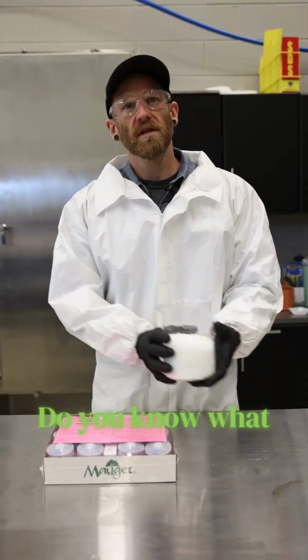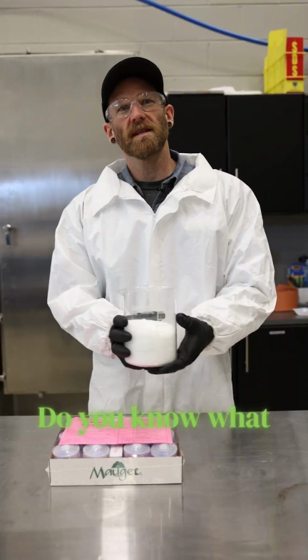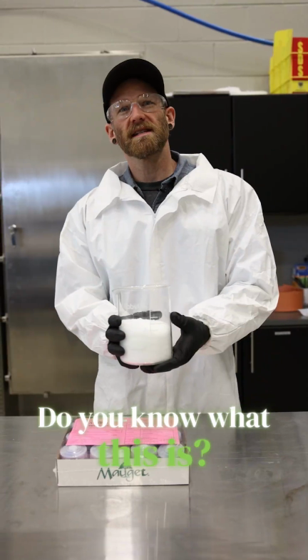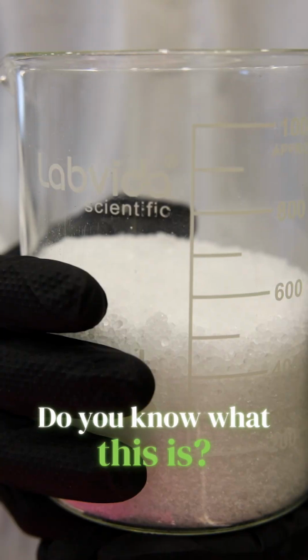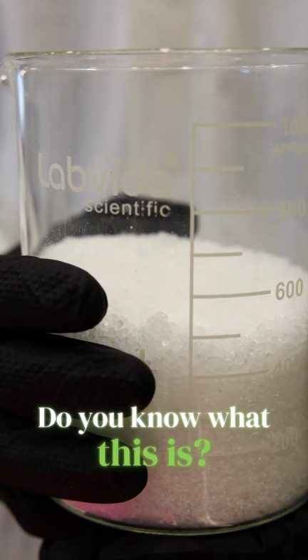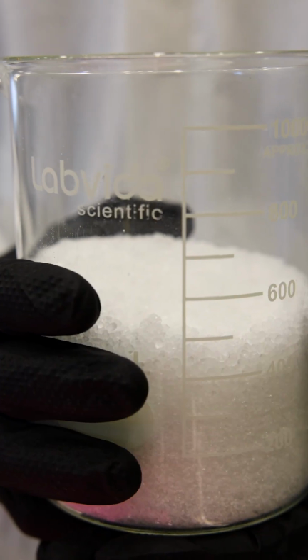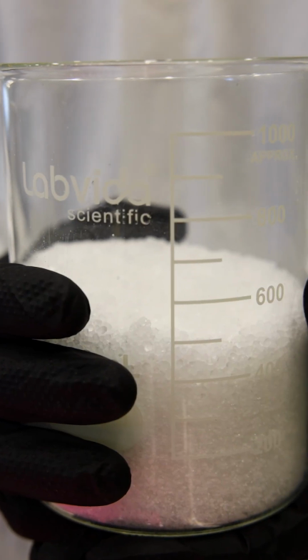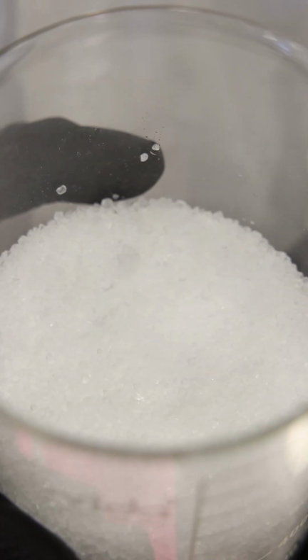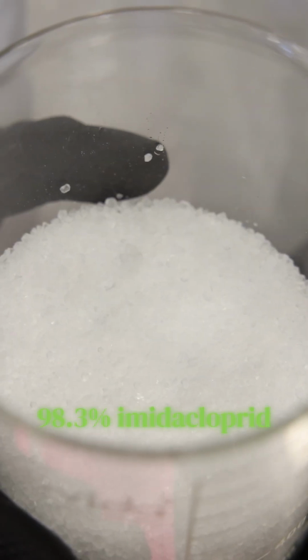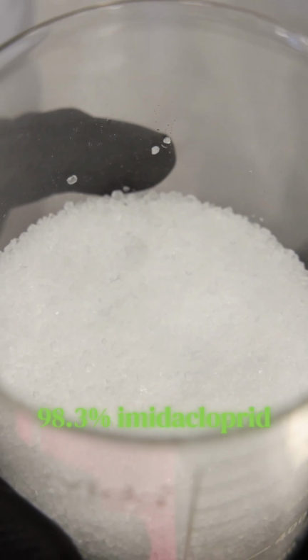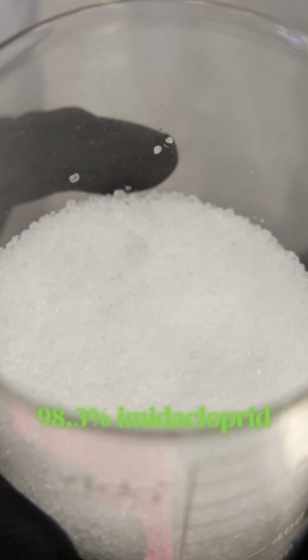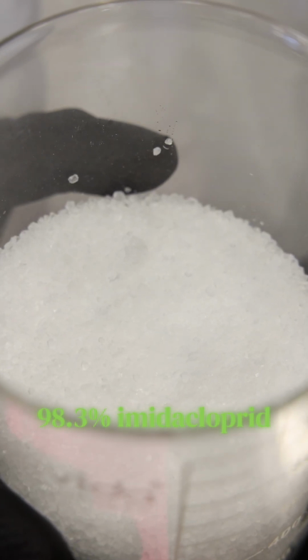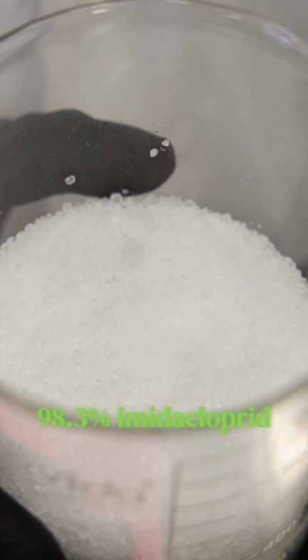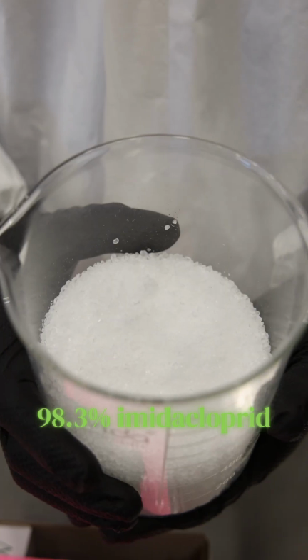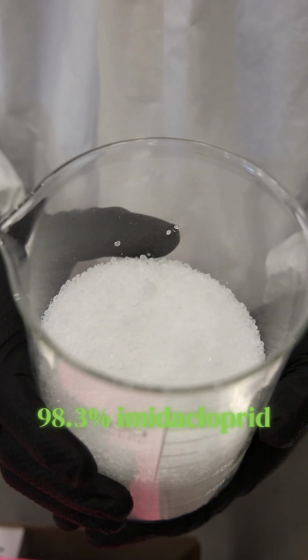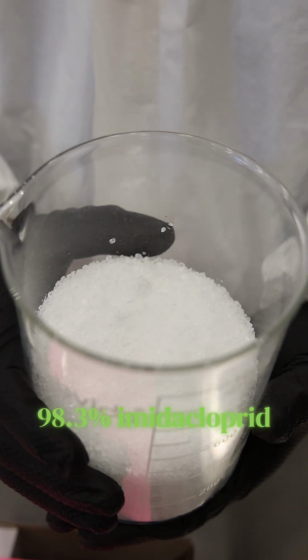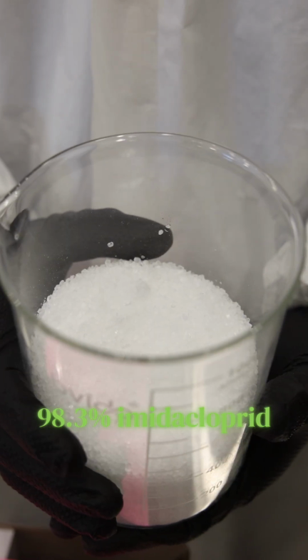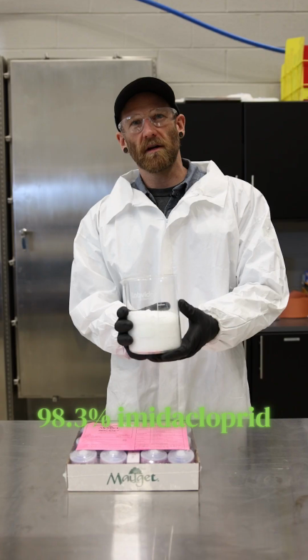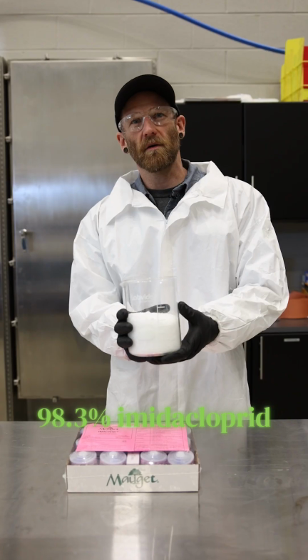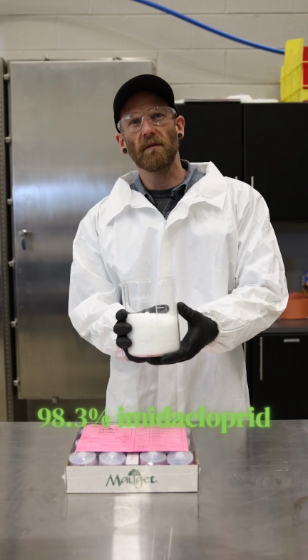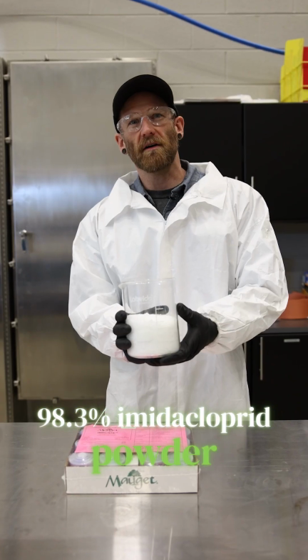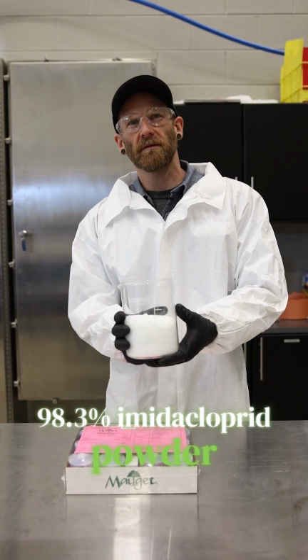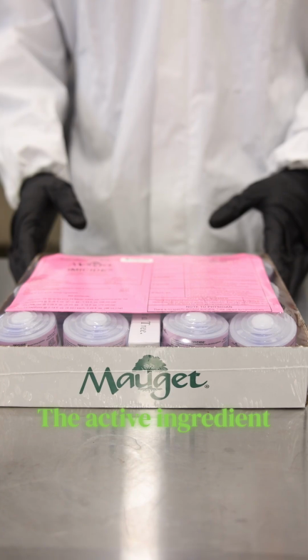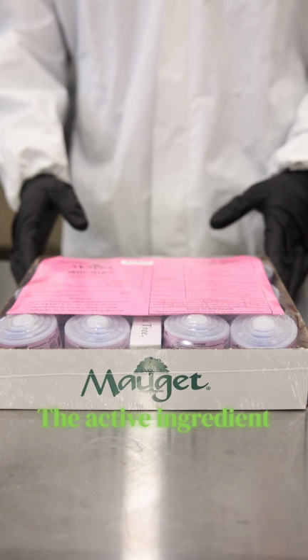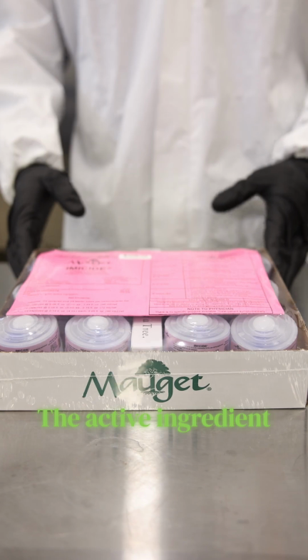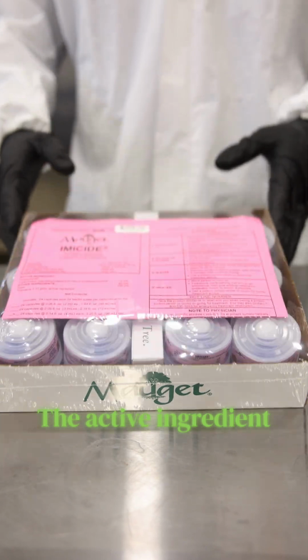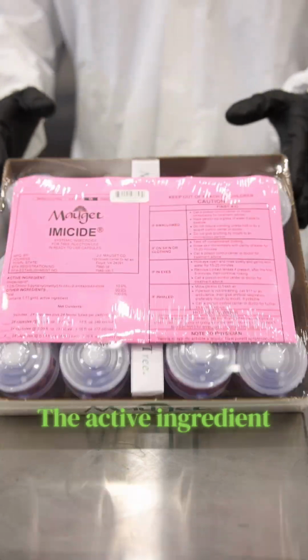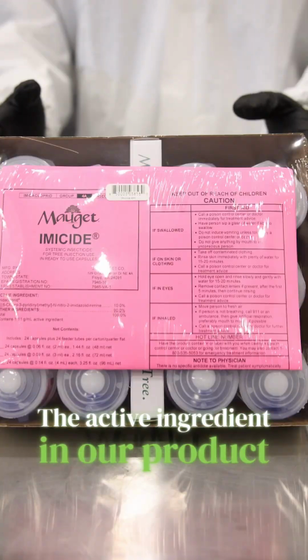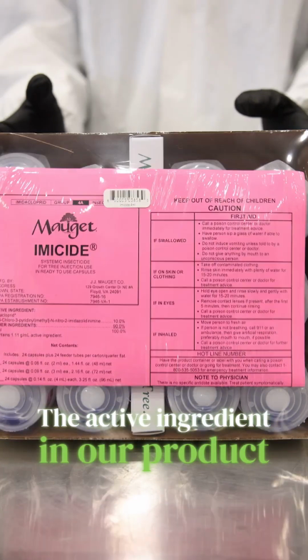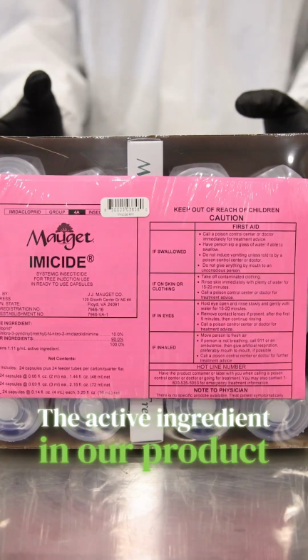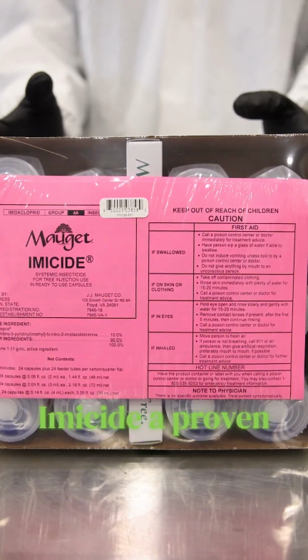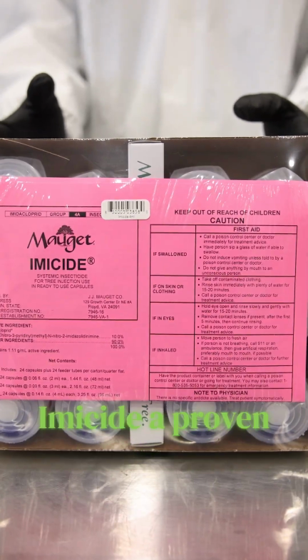Do you know what this is? 98.3% pure imidacloprid powder — the active ingredient in our product, Imicide.